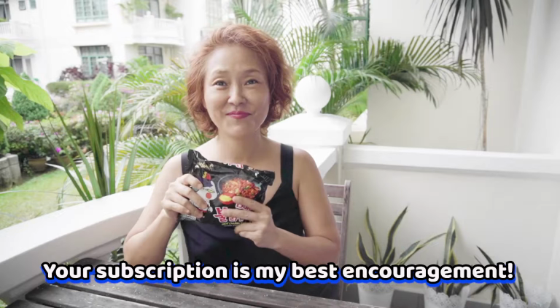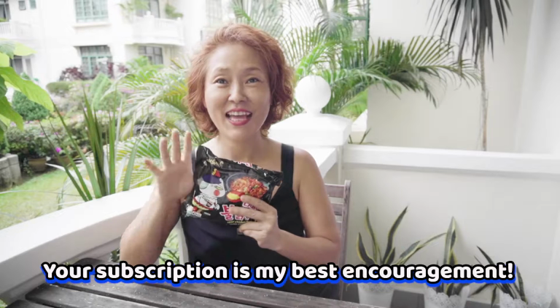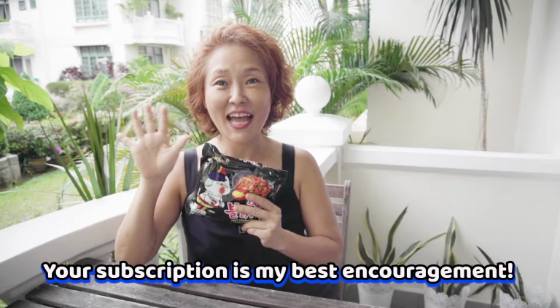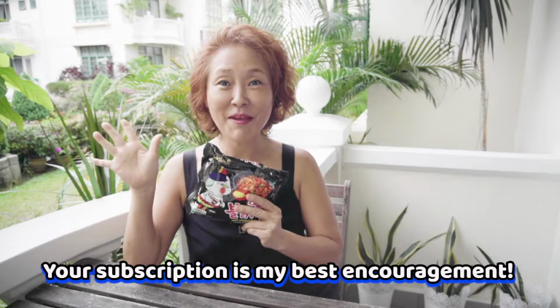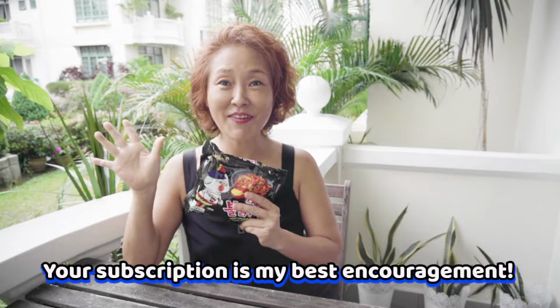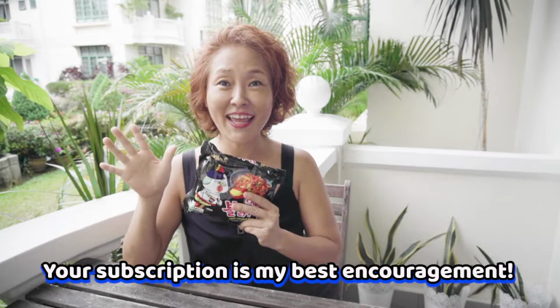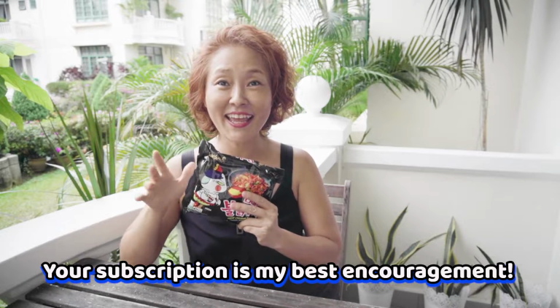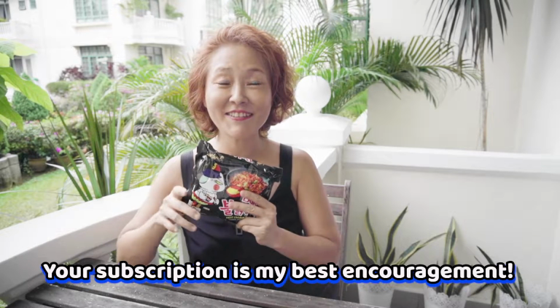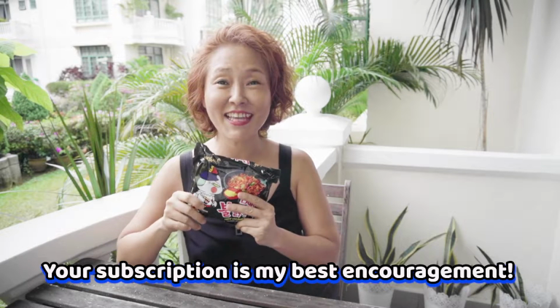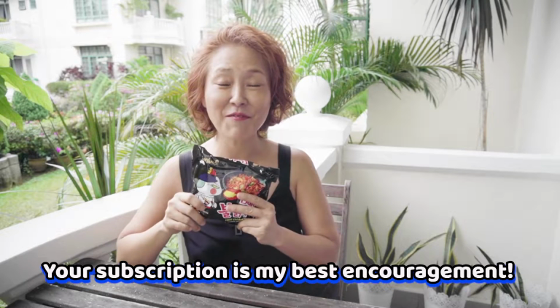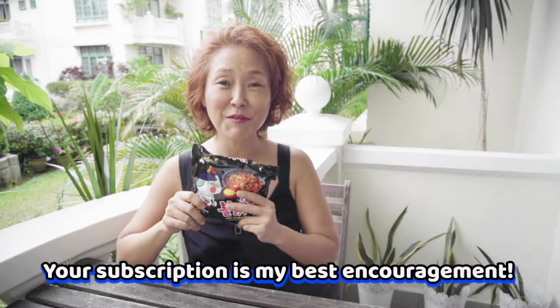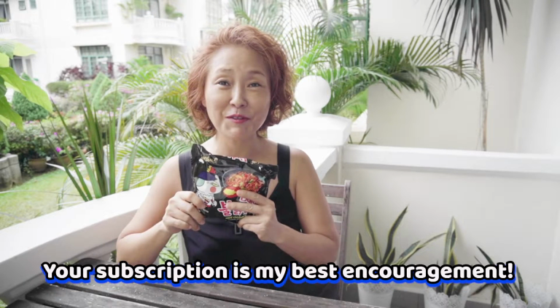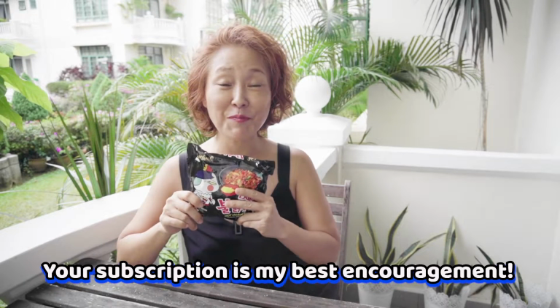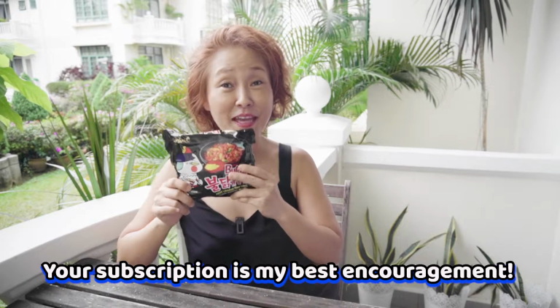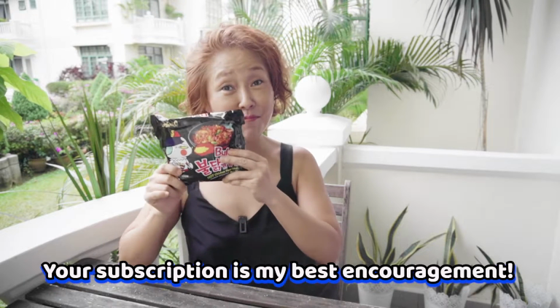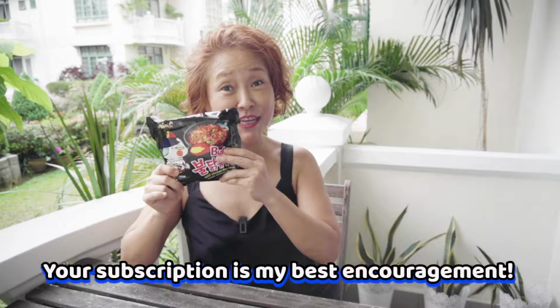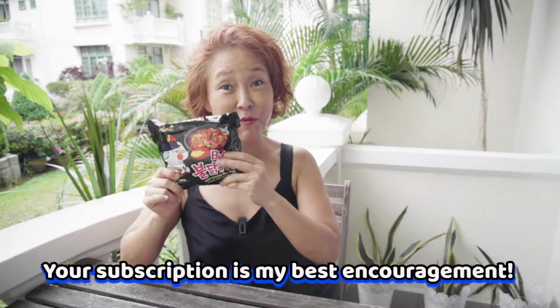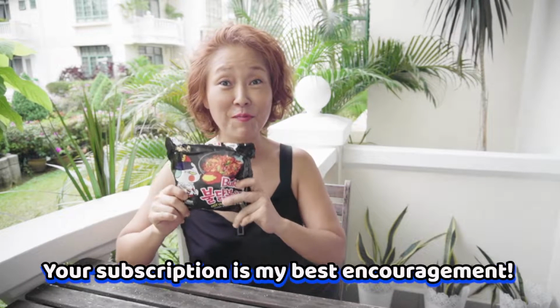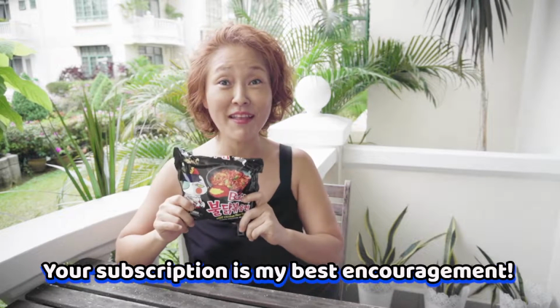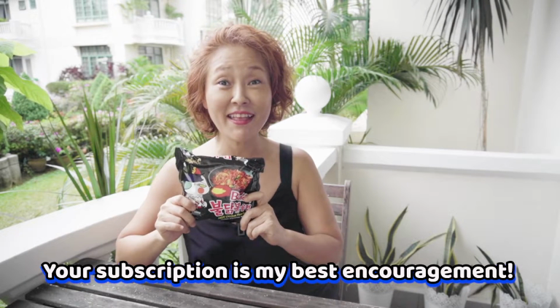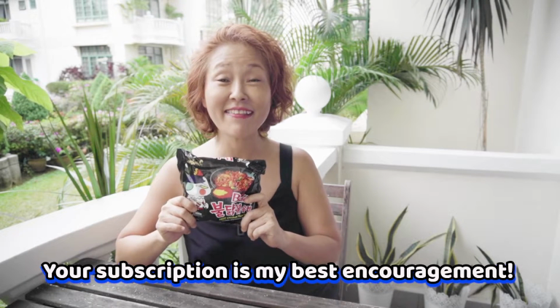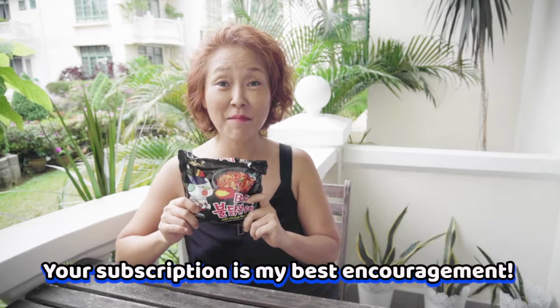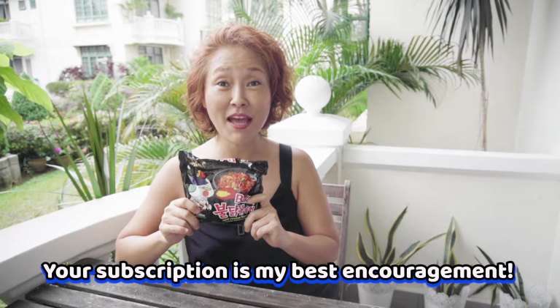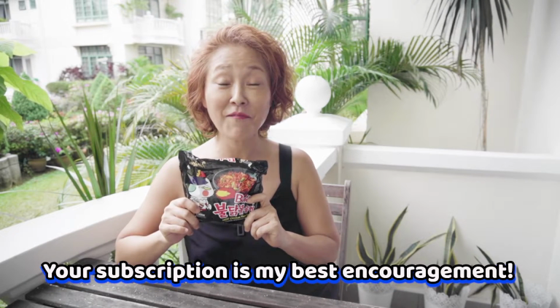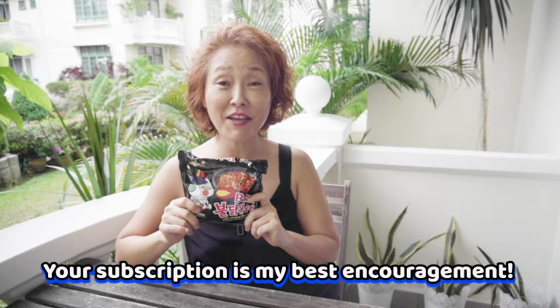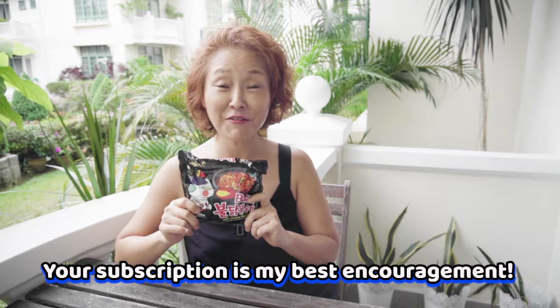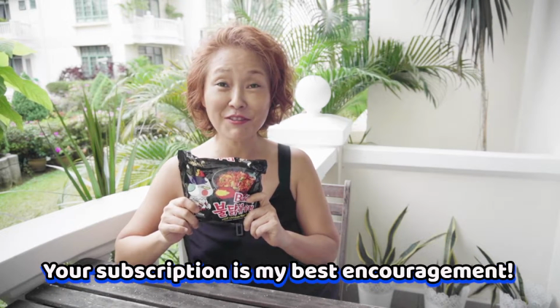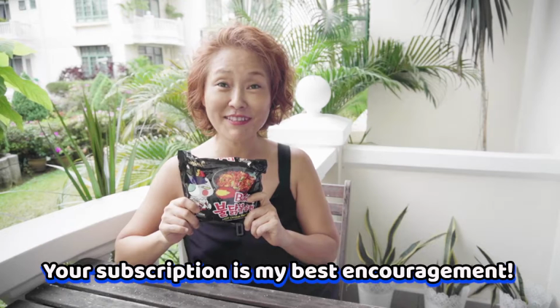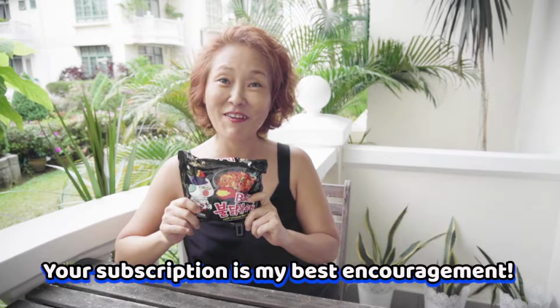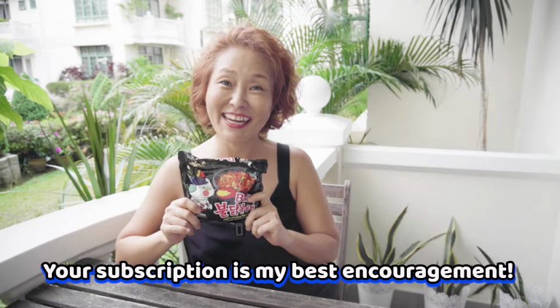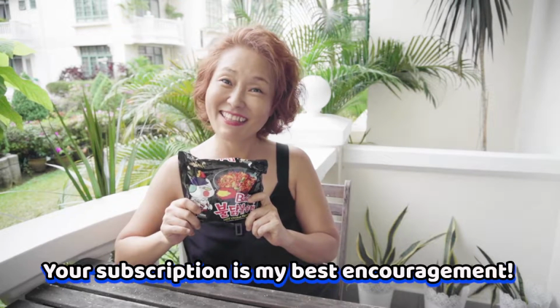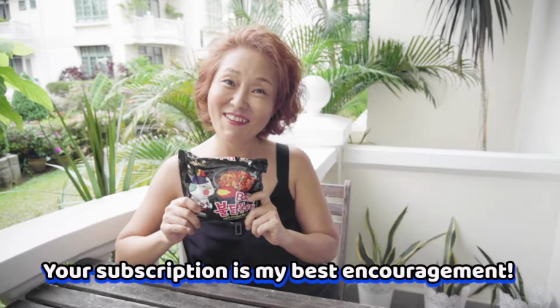Hi my friend! Today we're going to make 불닭볶음면 Samyang fire noodle. Let's go!